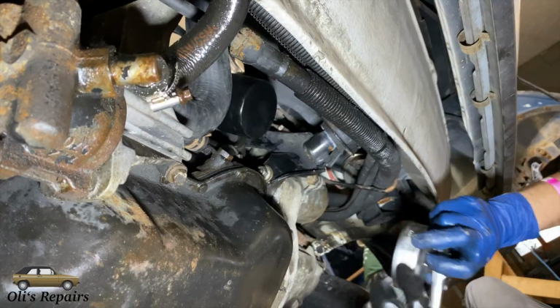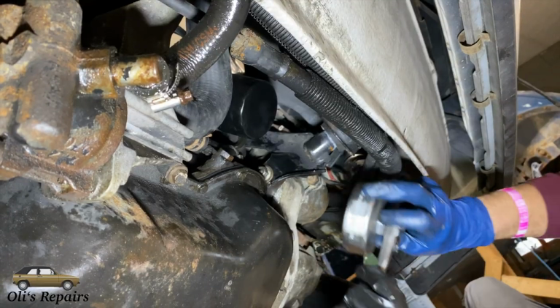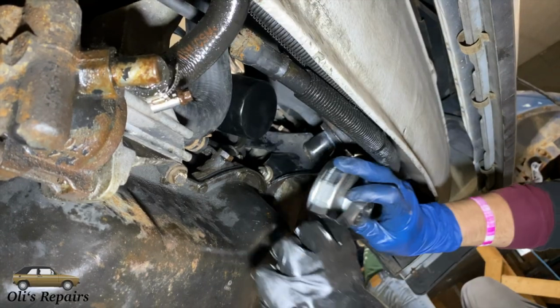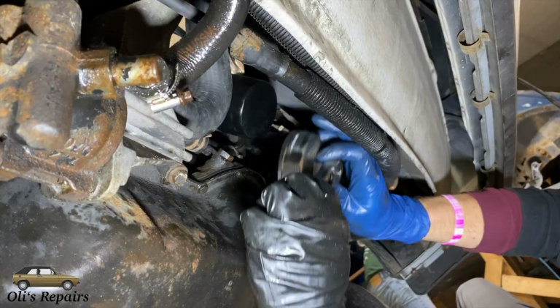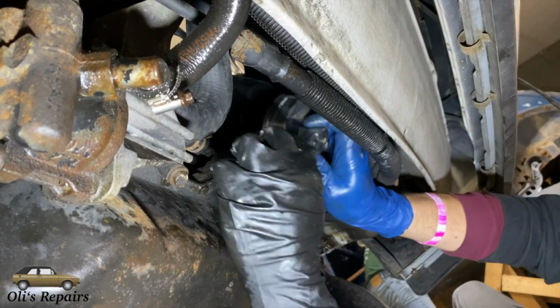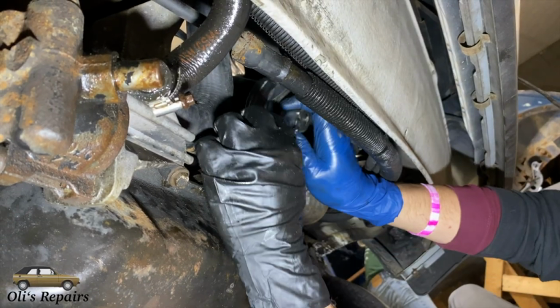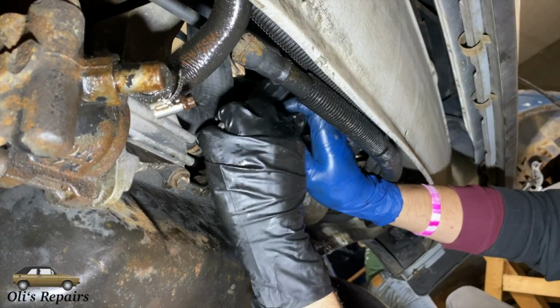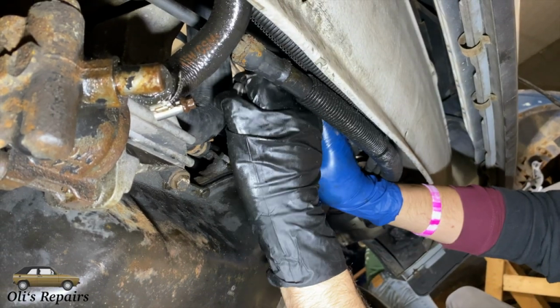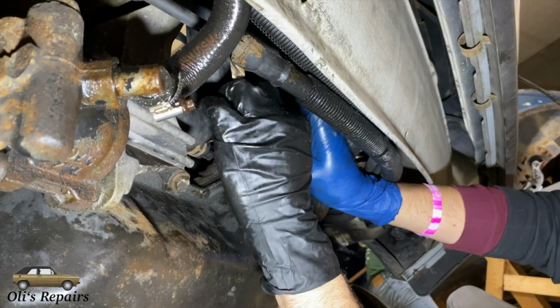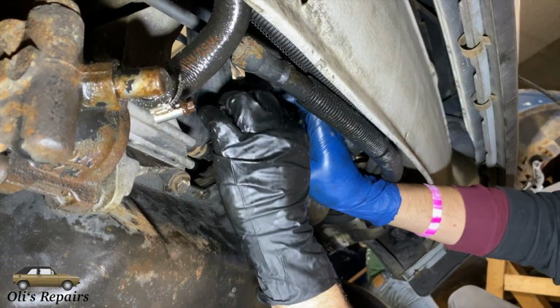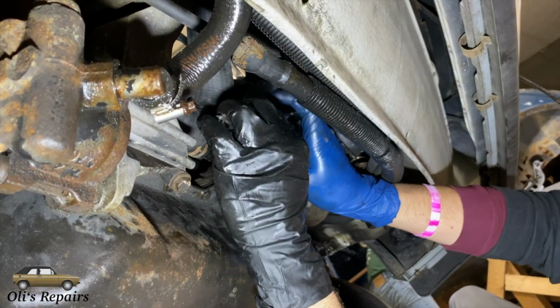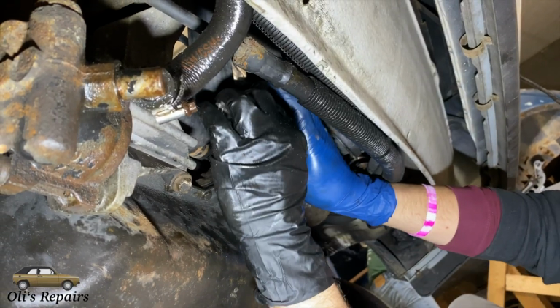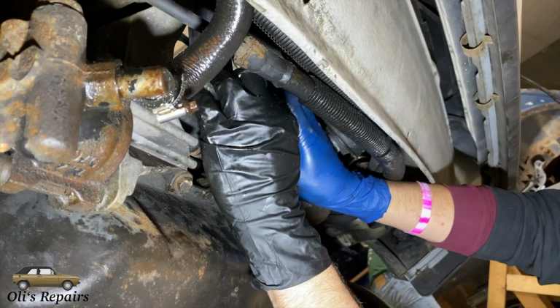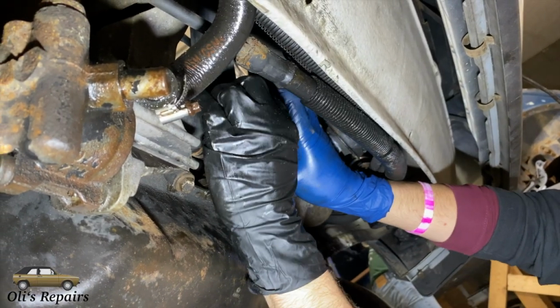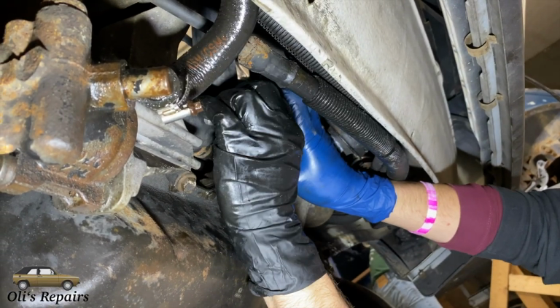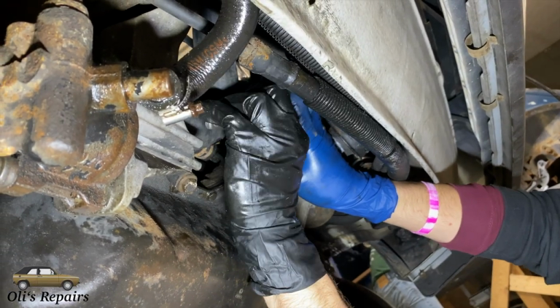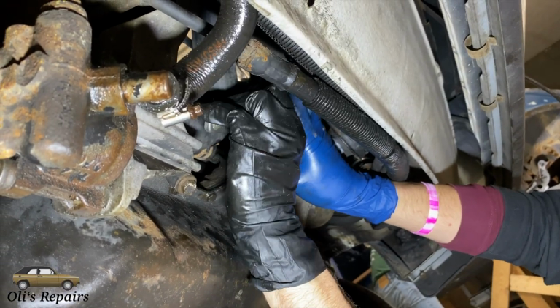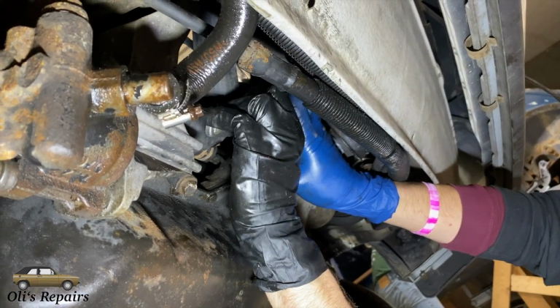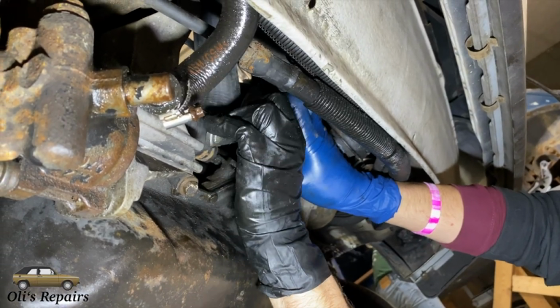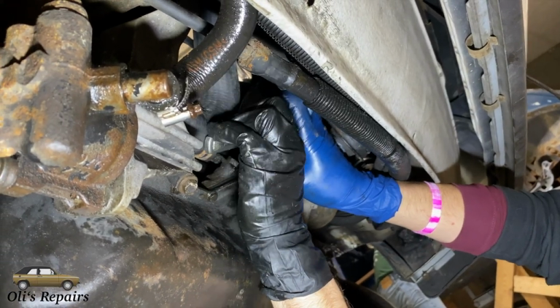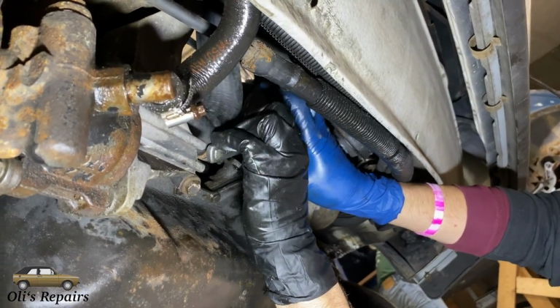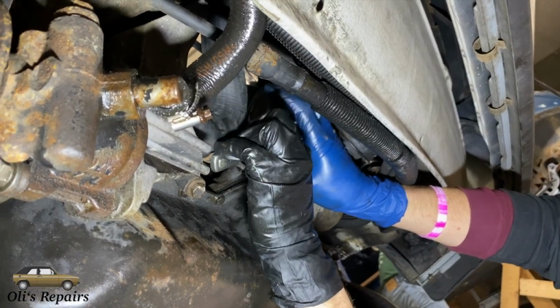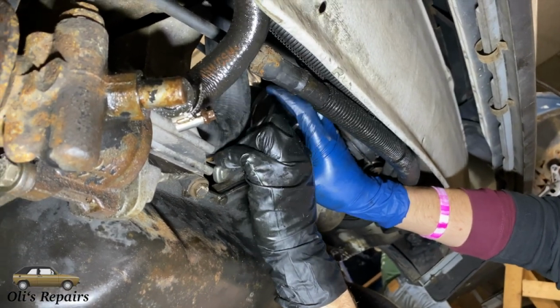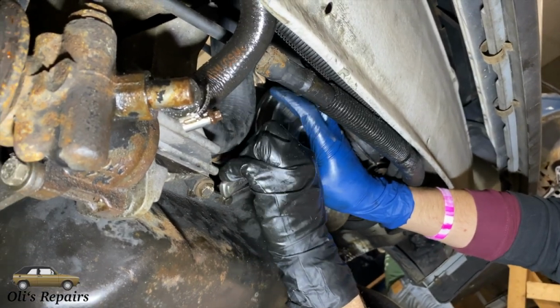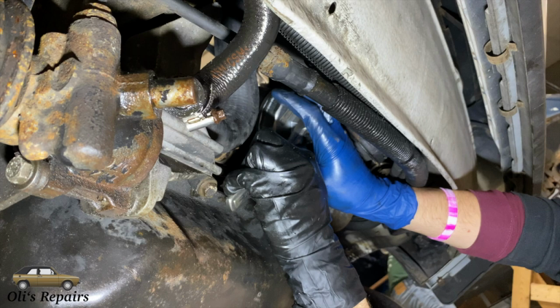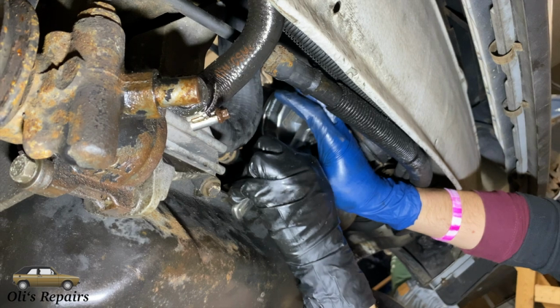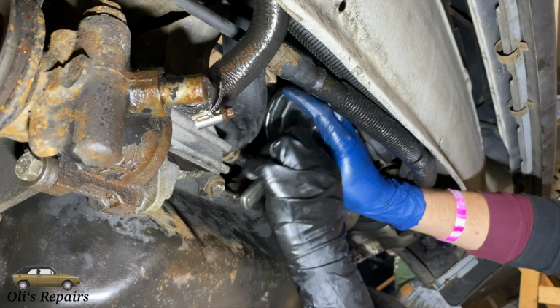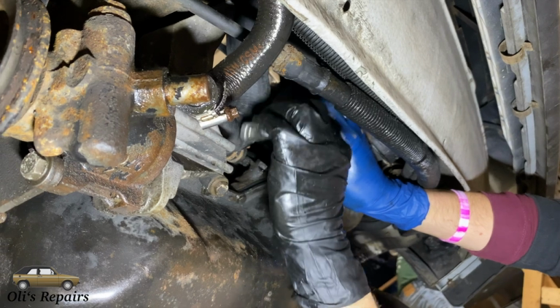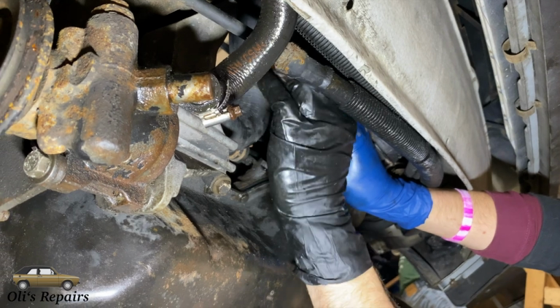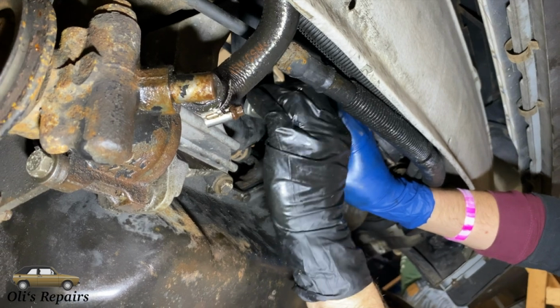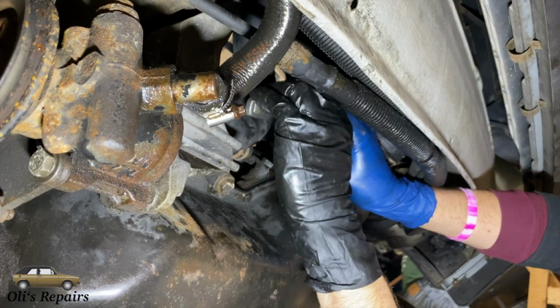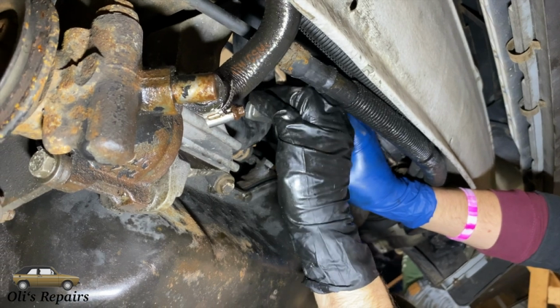Since we are replacing the oil anyway we might as well replace the oil filter and do an oil change.